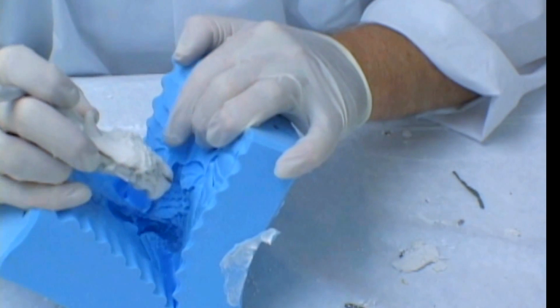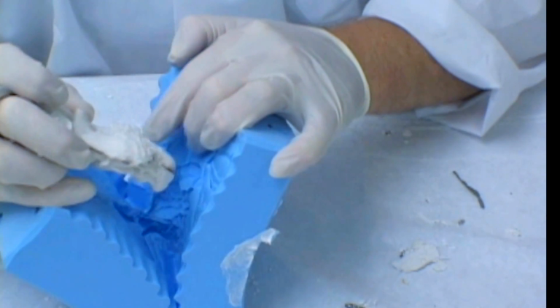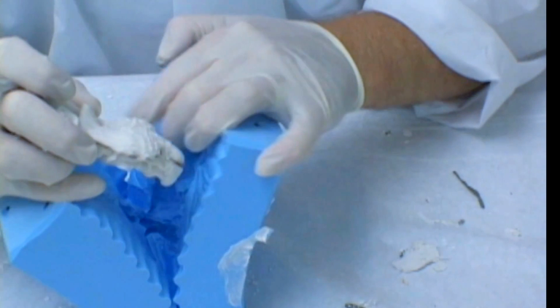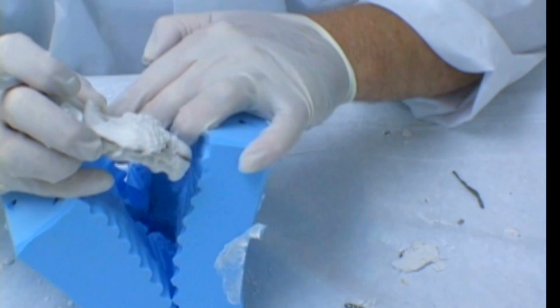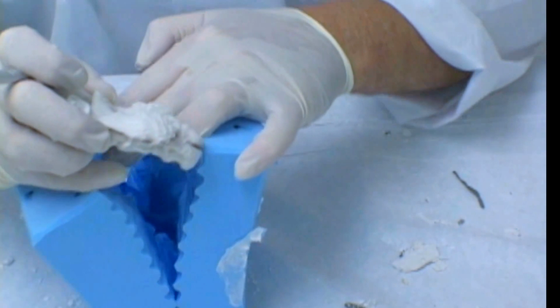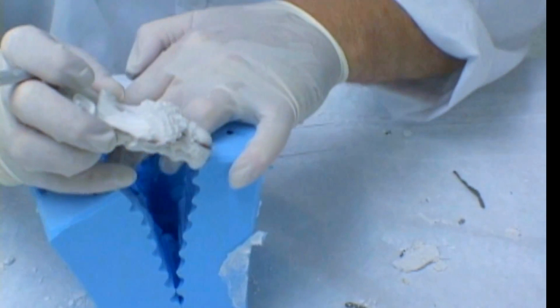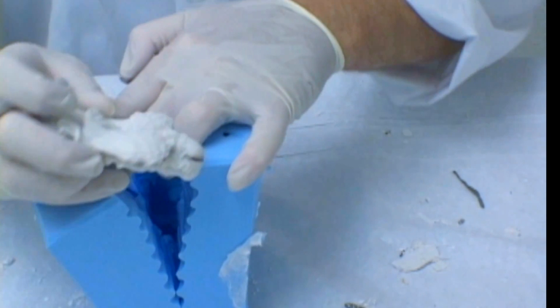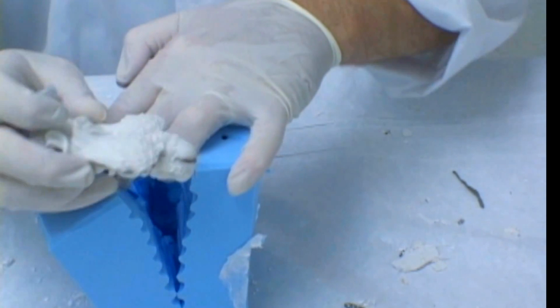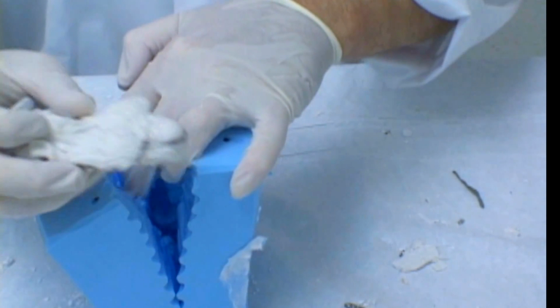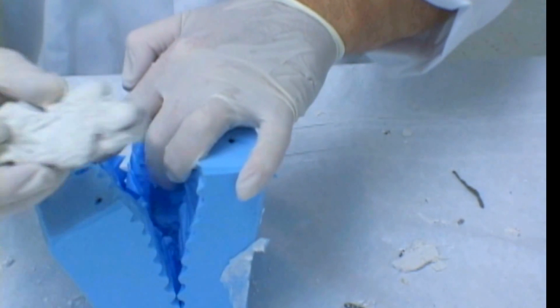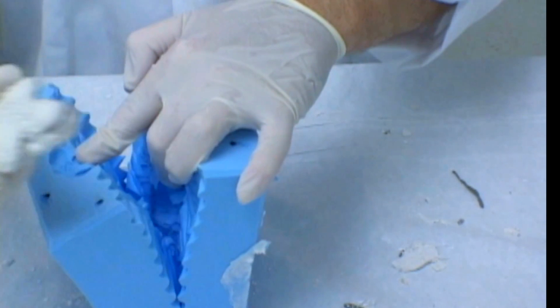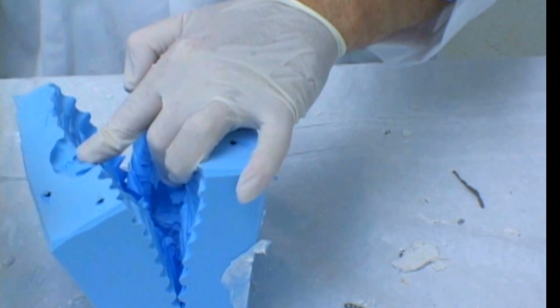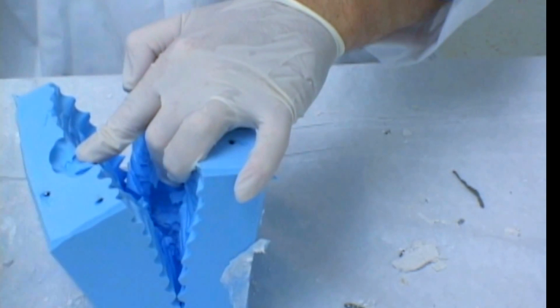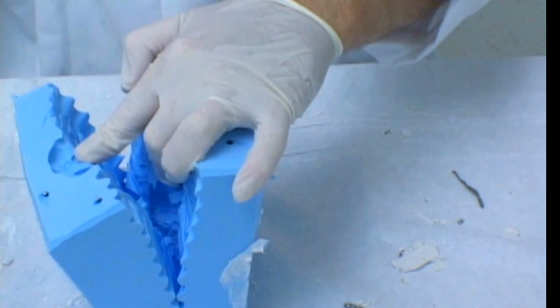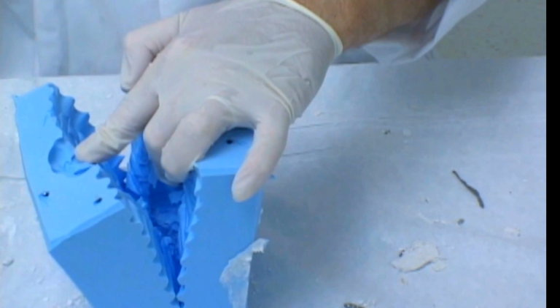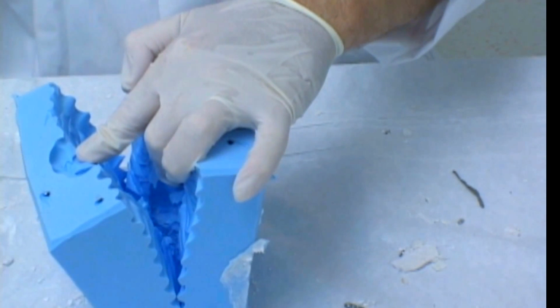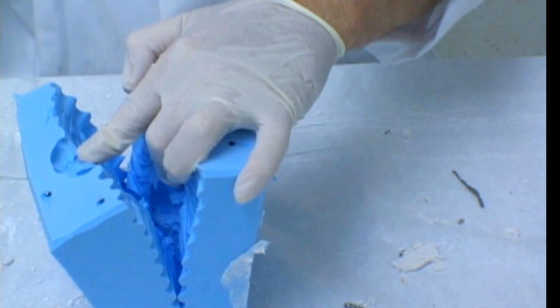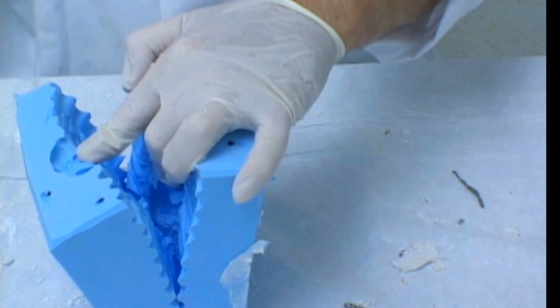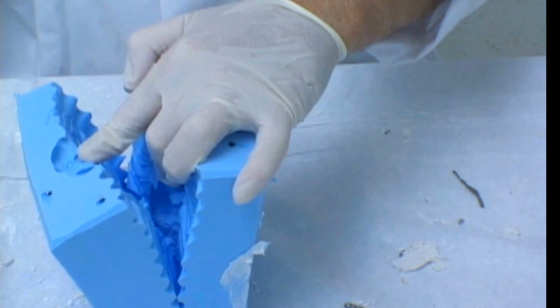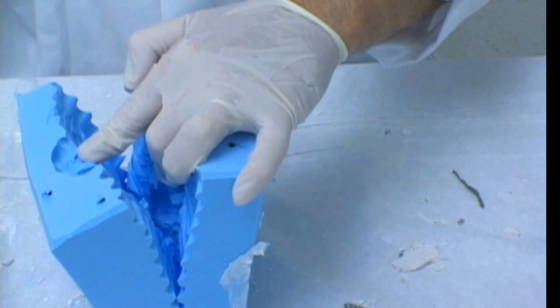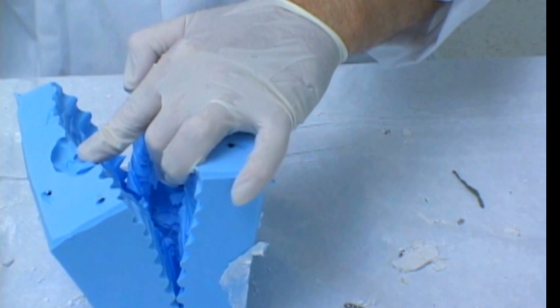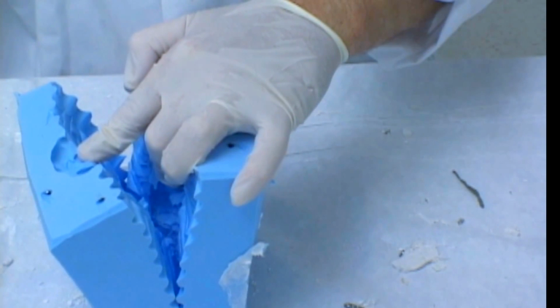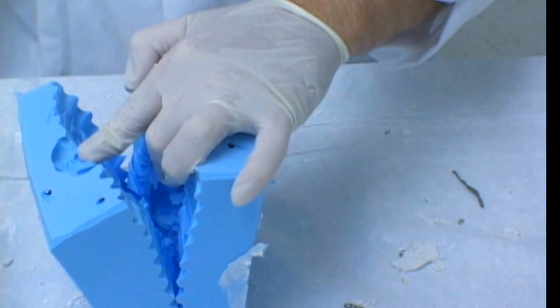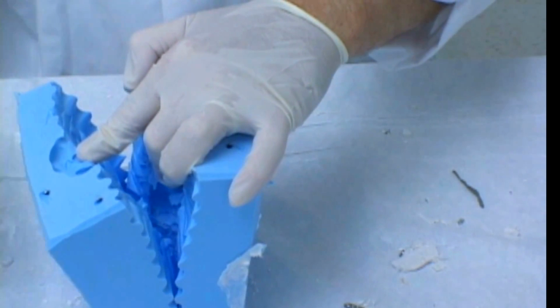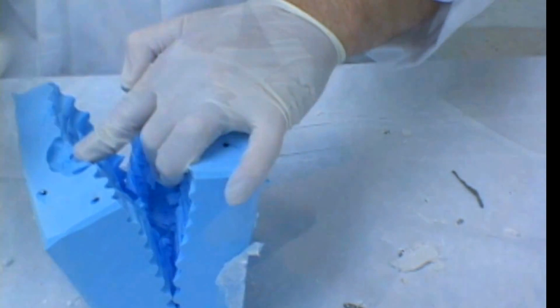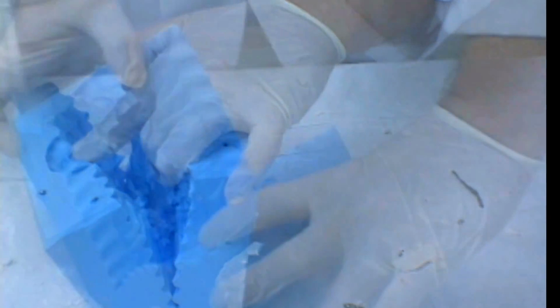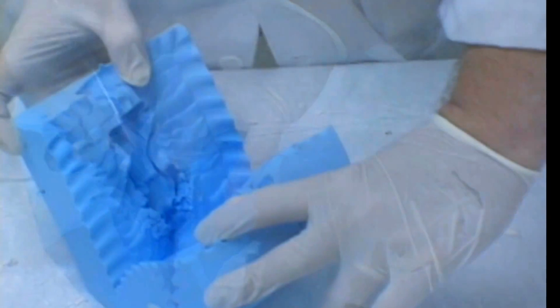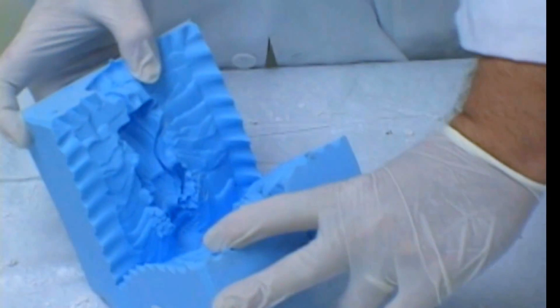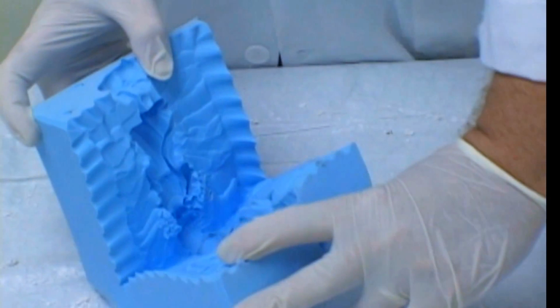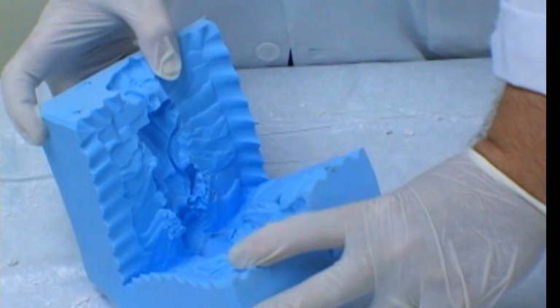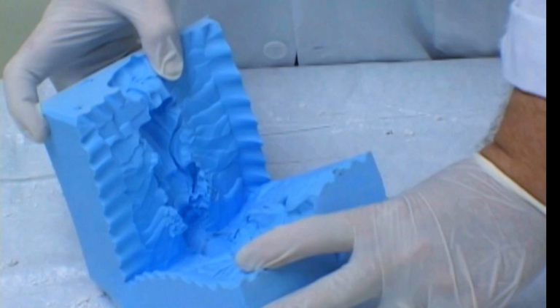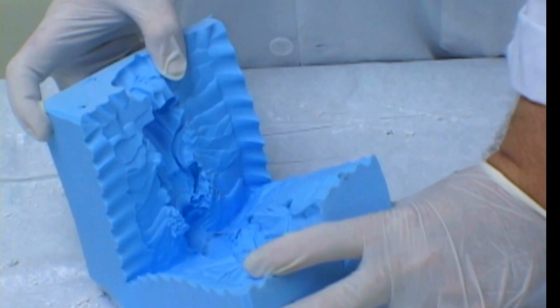As you can see, we have a rubber mold key that fits itself perfectly.